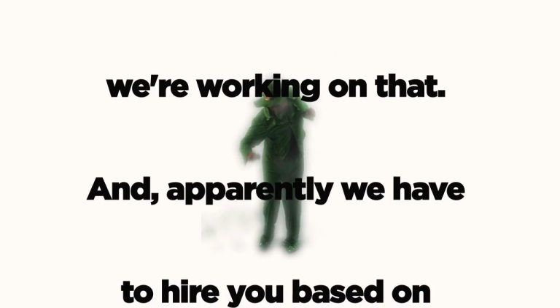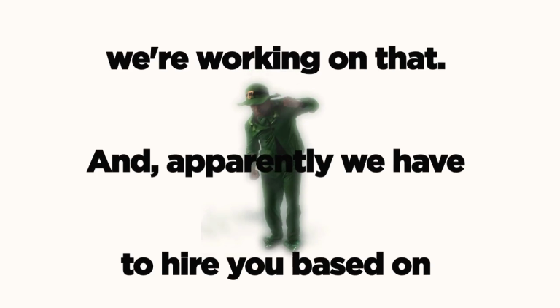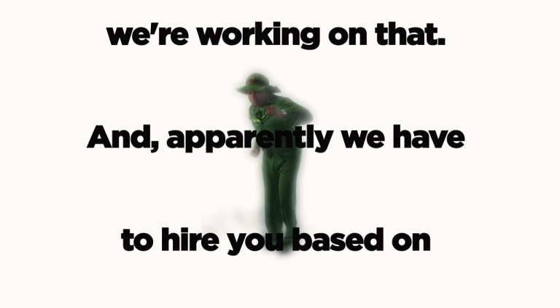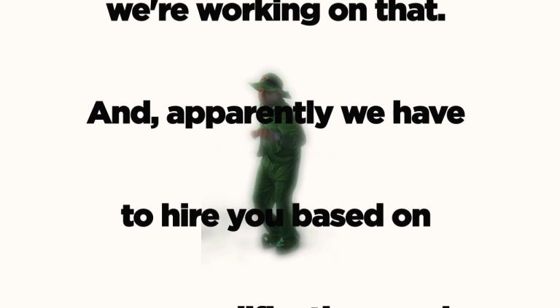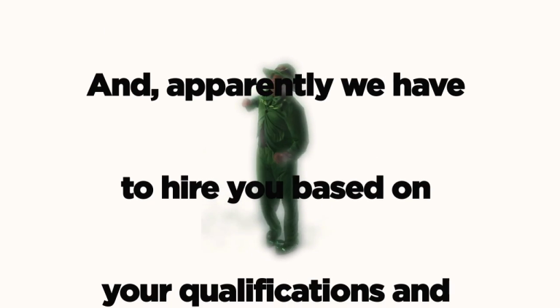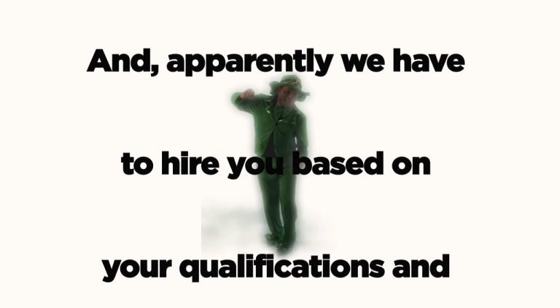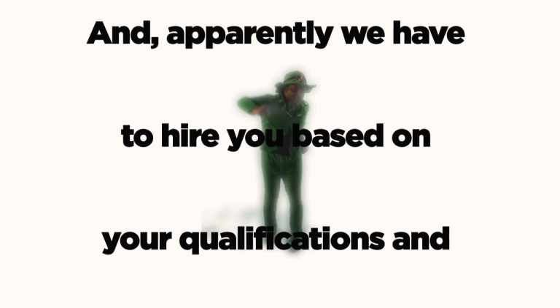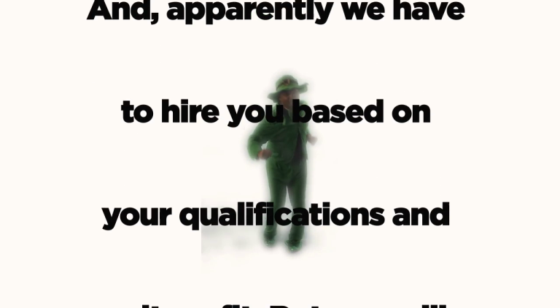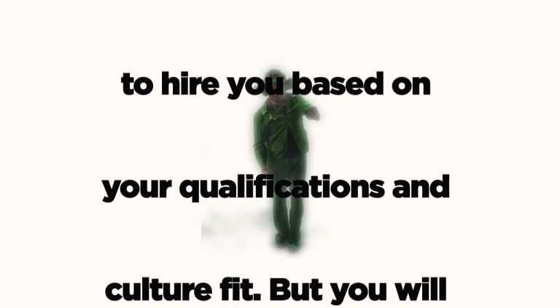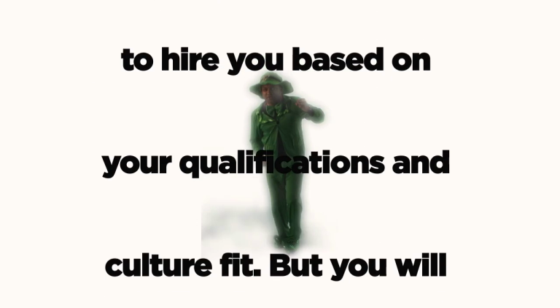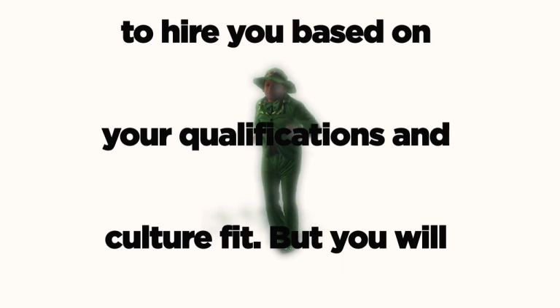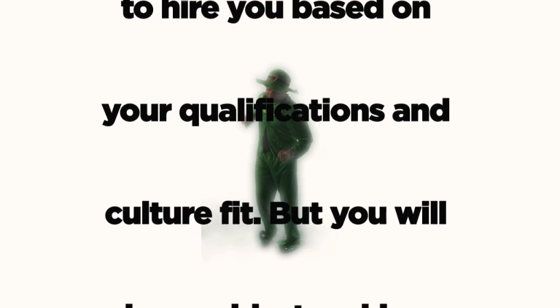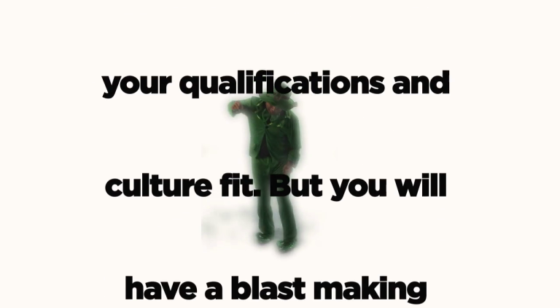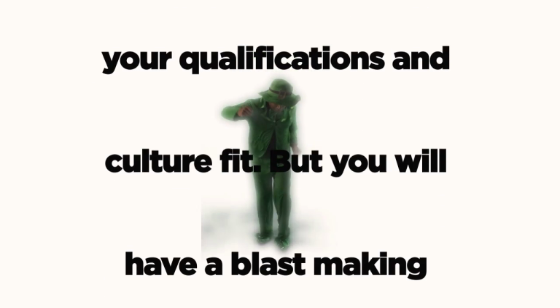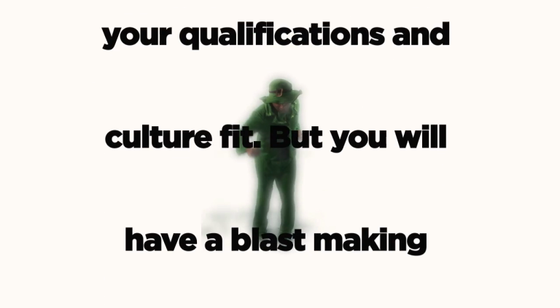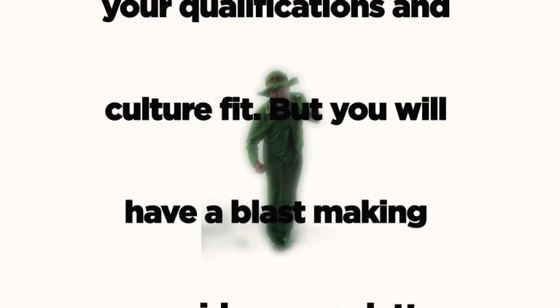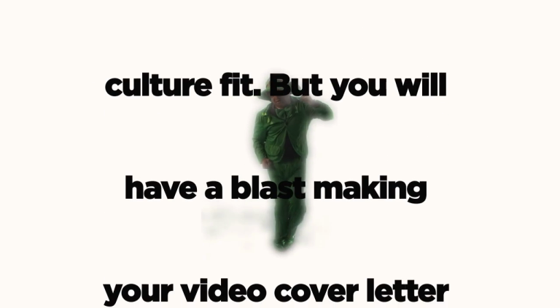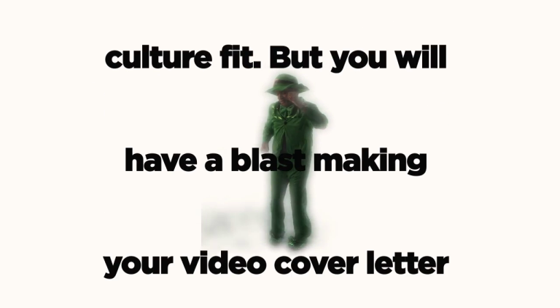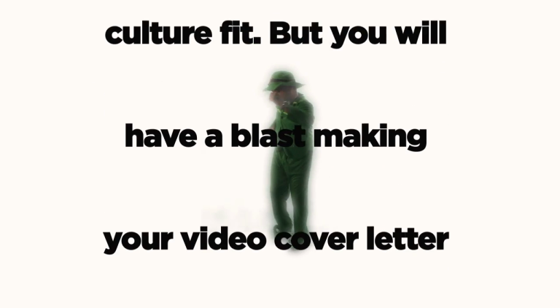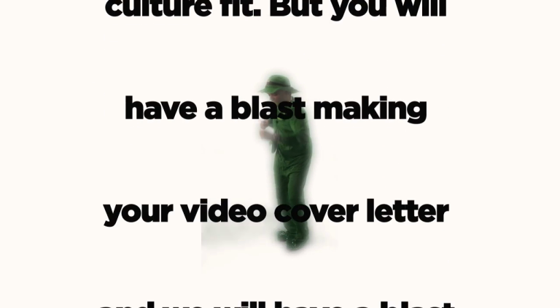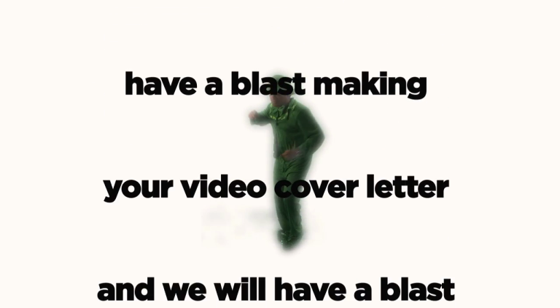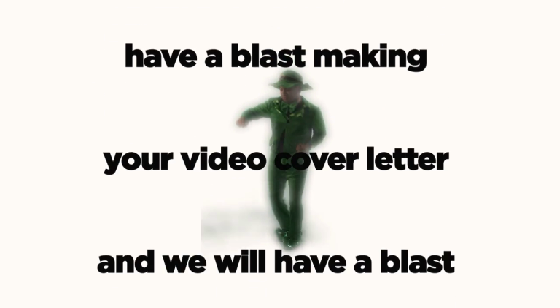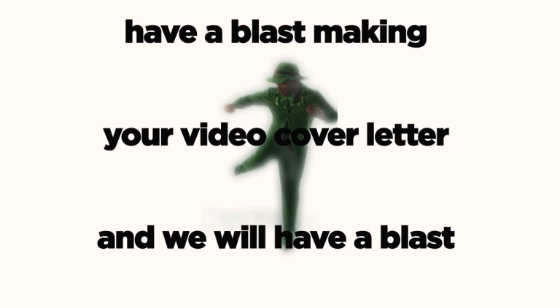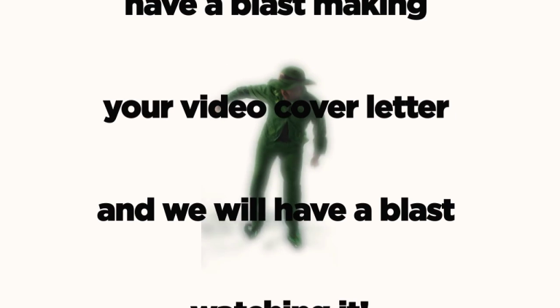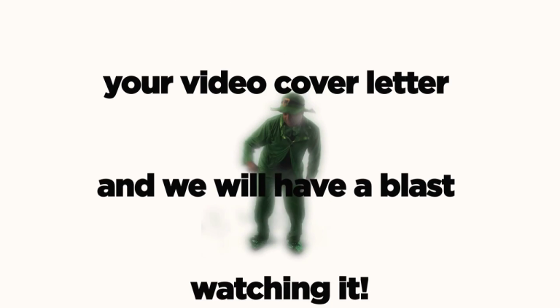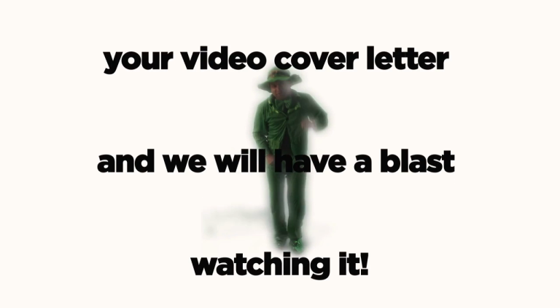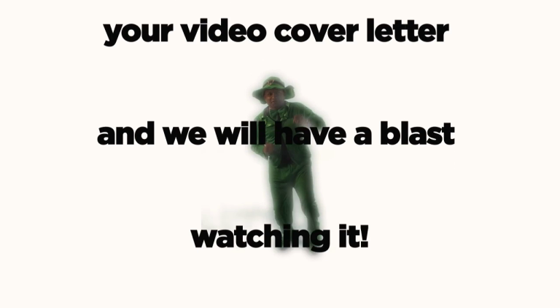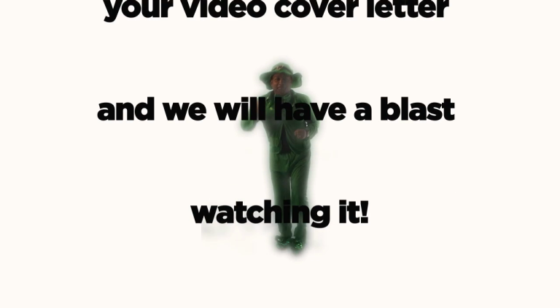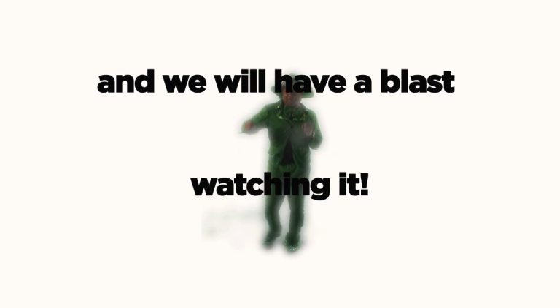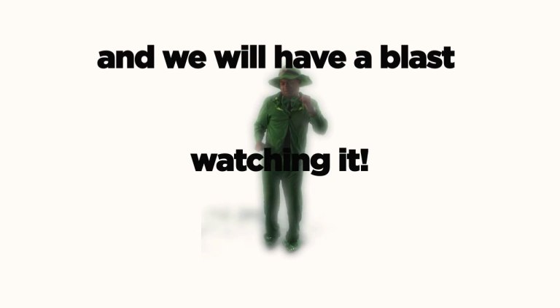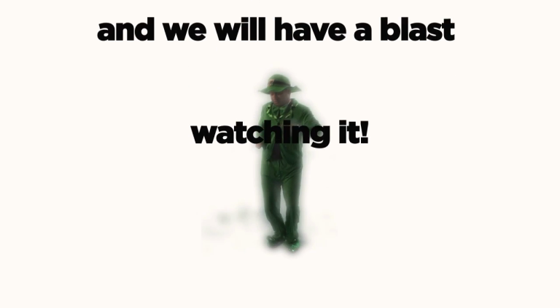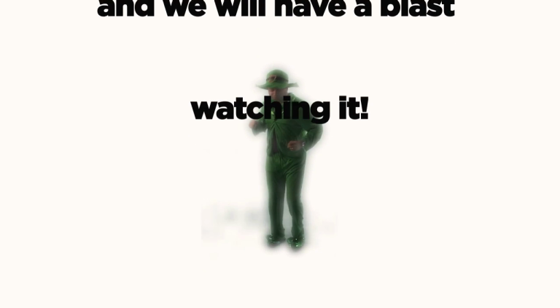And apparently we have to hire you based on your qualifications and culture fit. But you will have a blast making your video cover letter, and we will have a blast watching it!